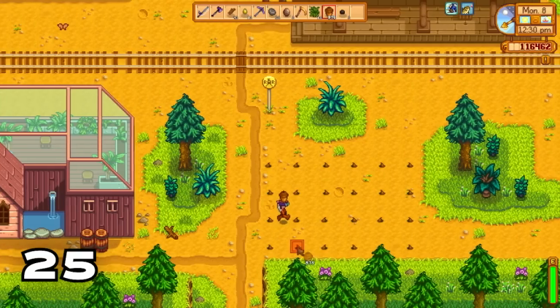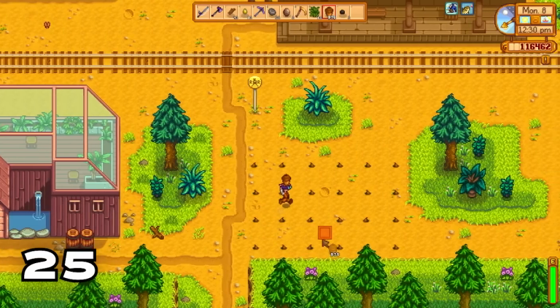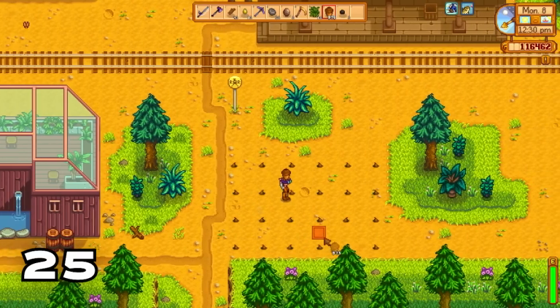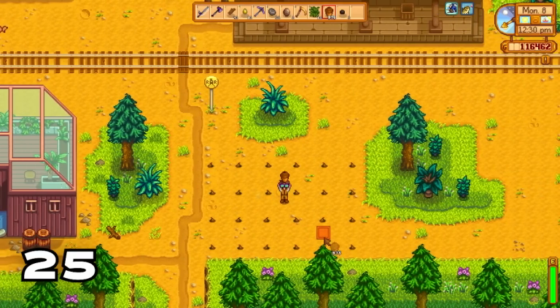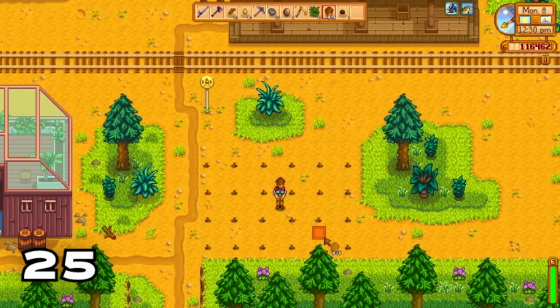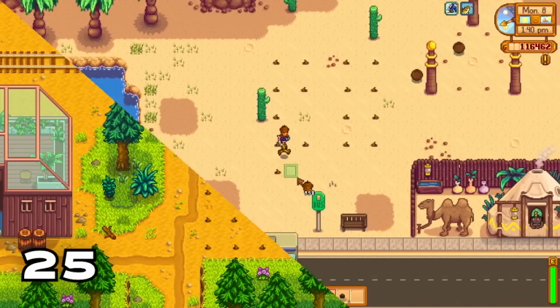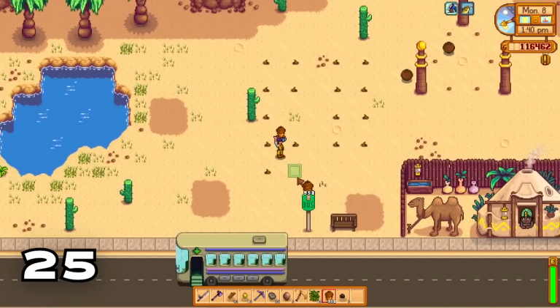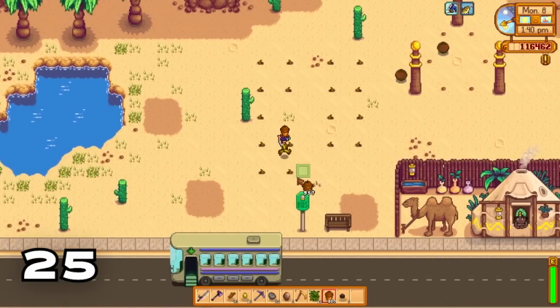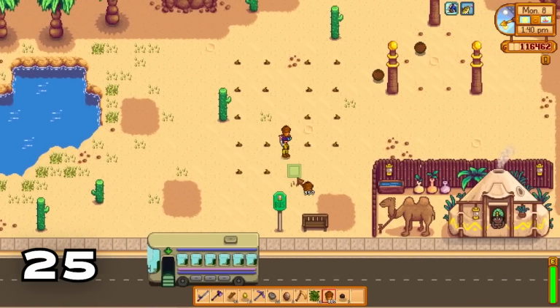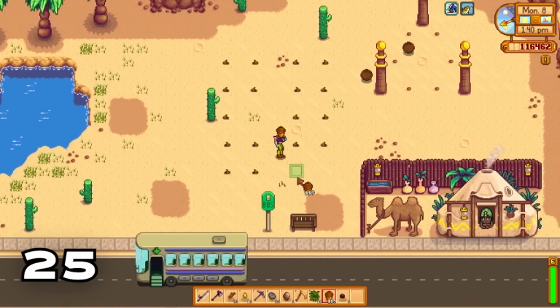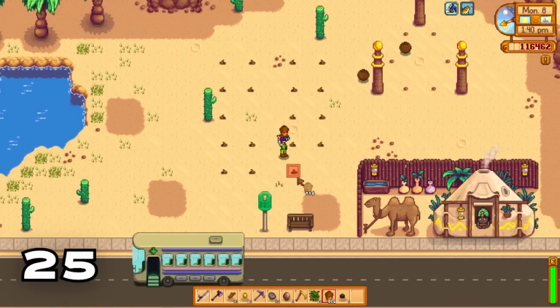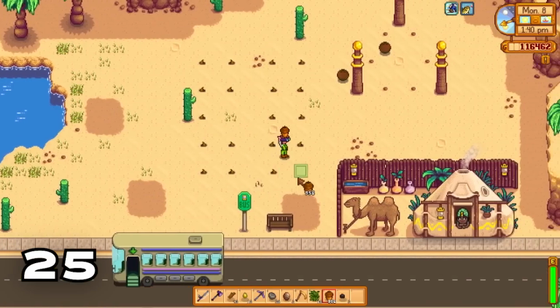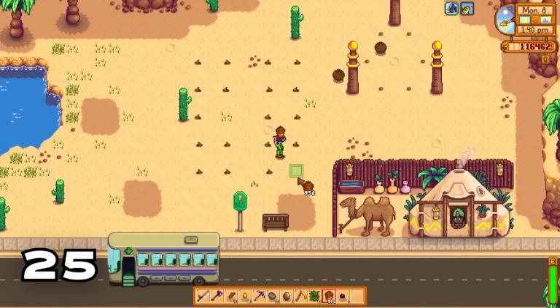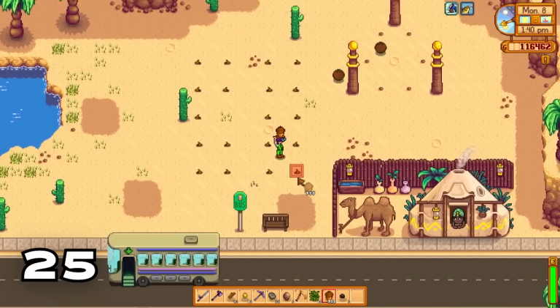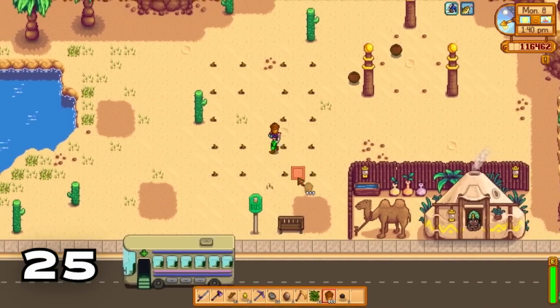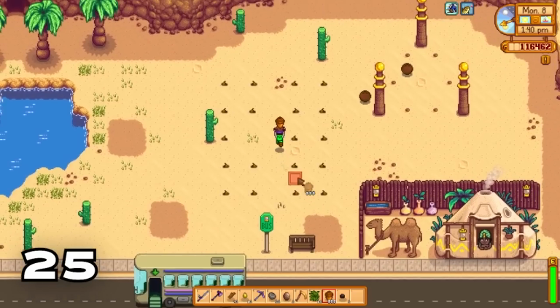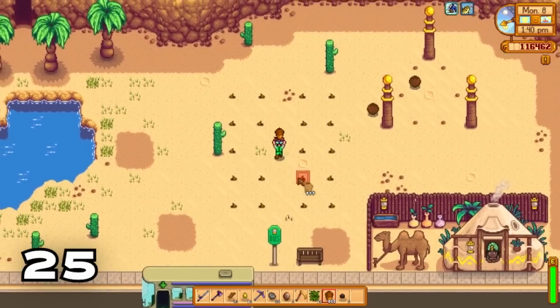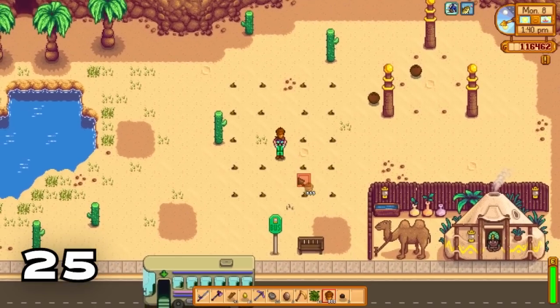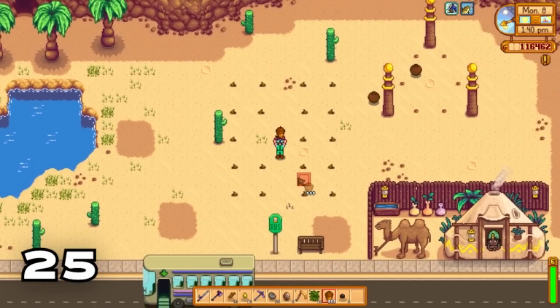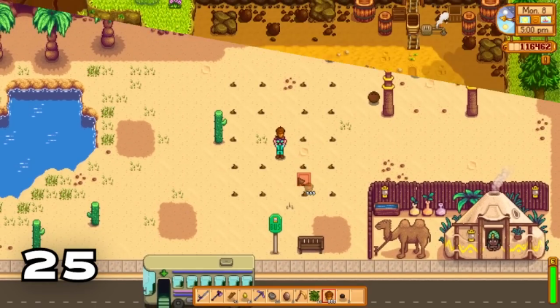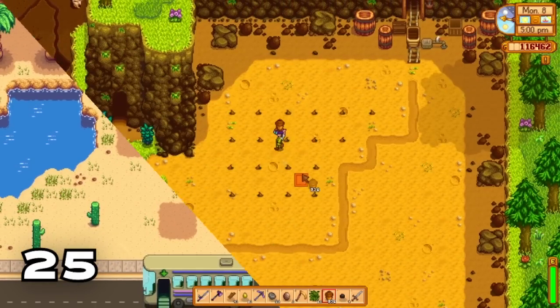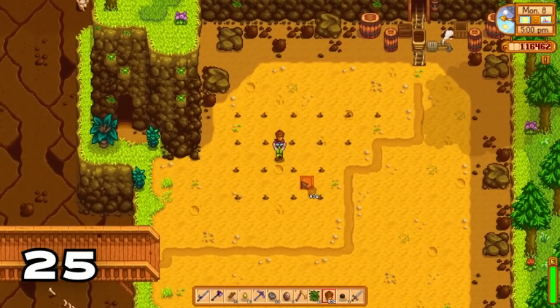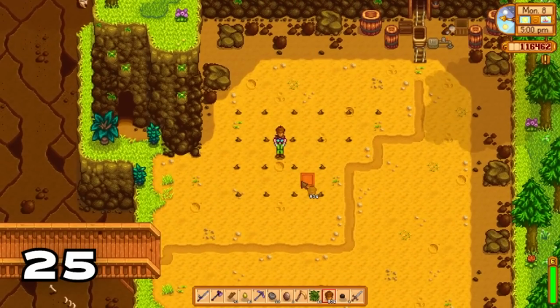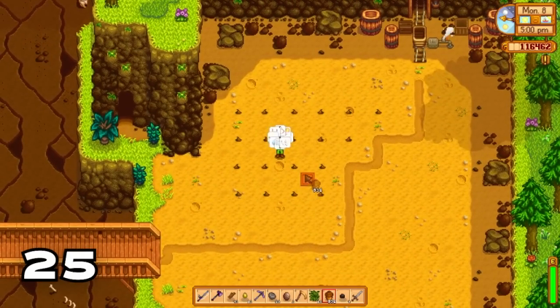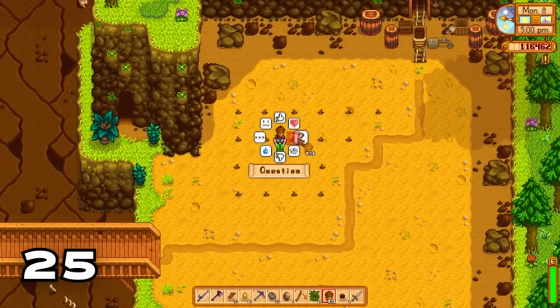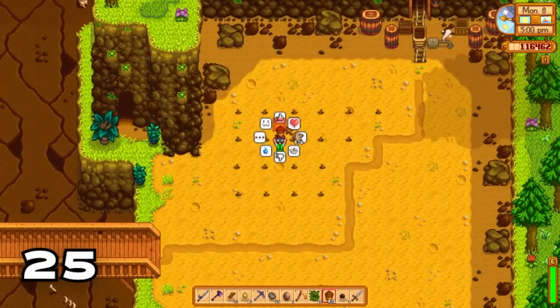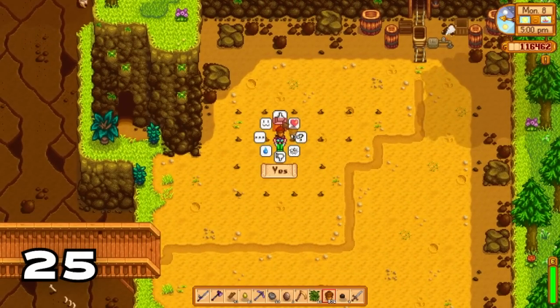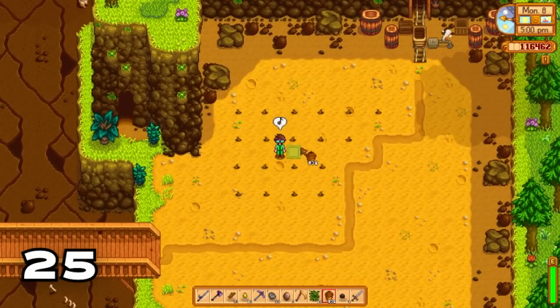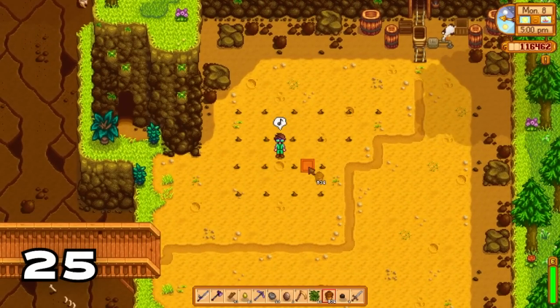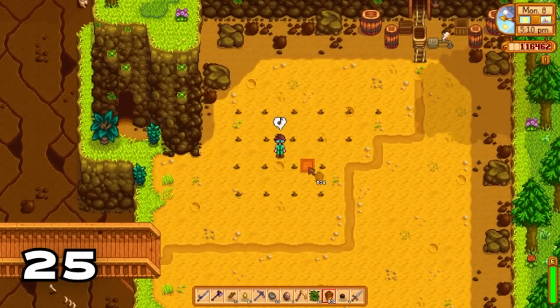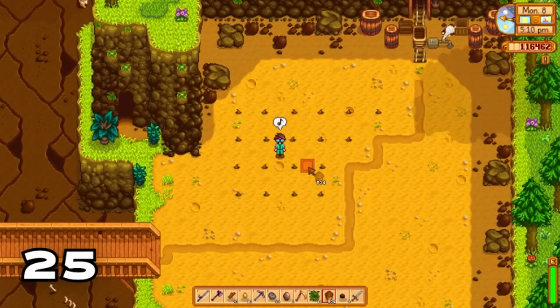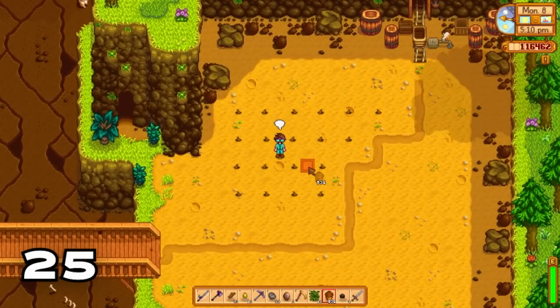All around the bat house area, and all over the desert and the quarry, are great places to make huge tree farms if you need wood.